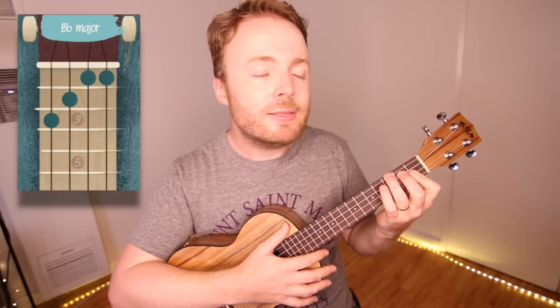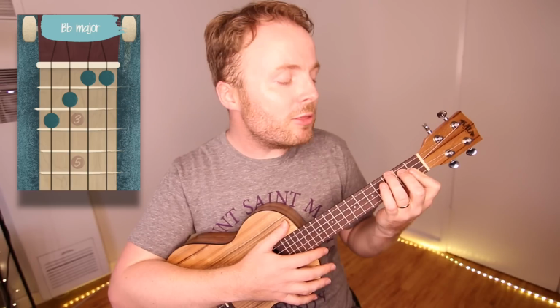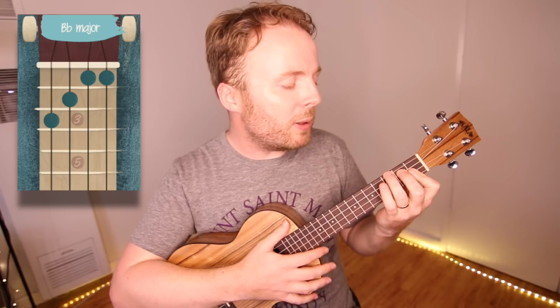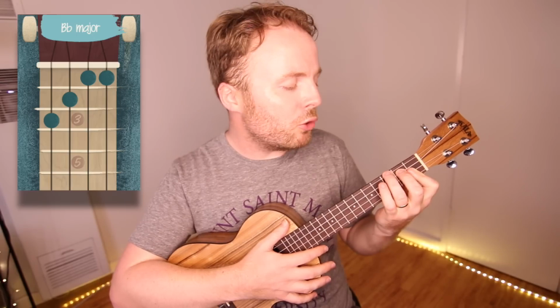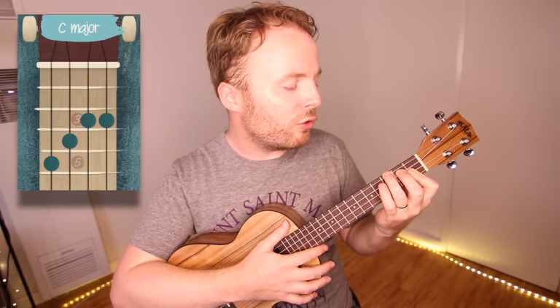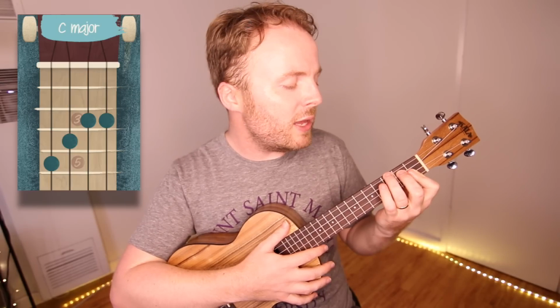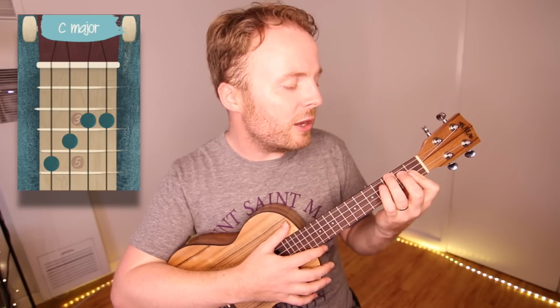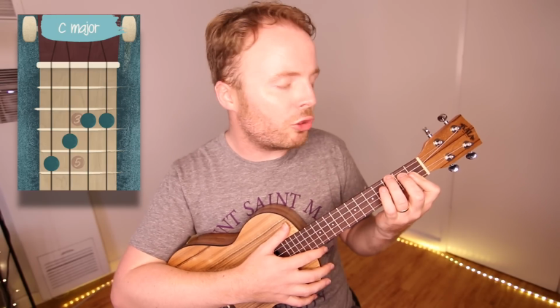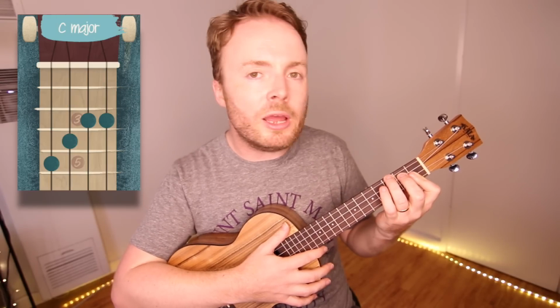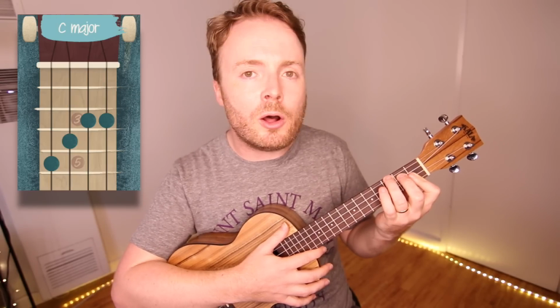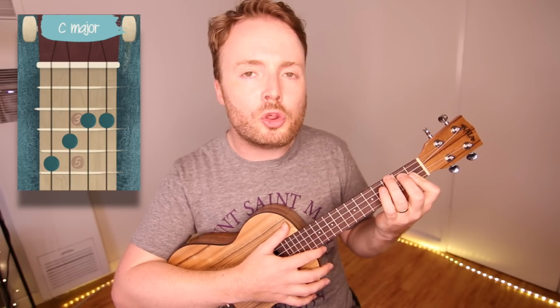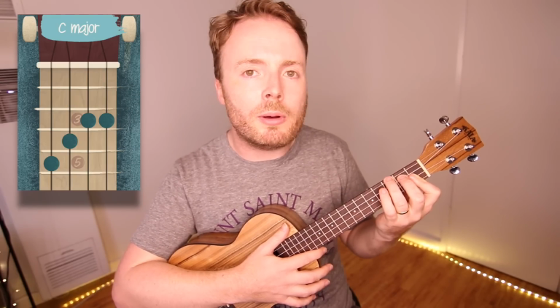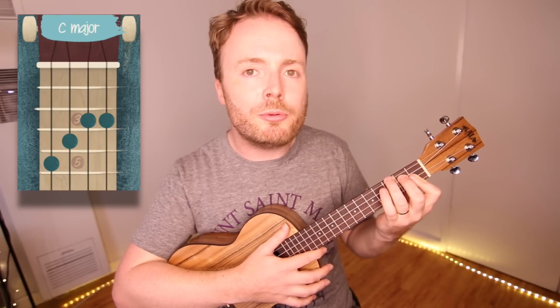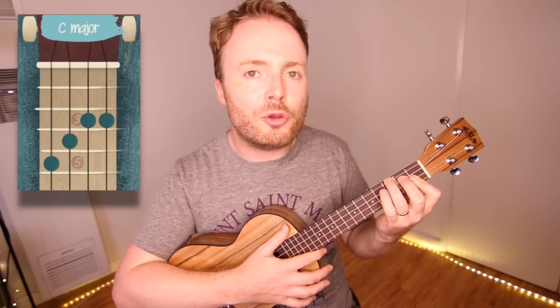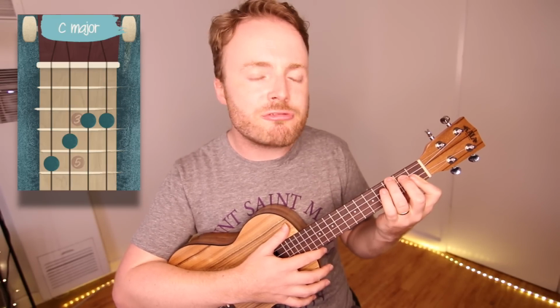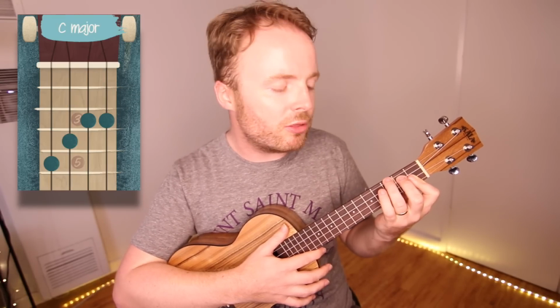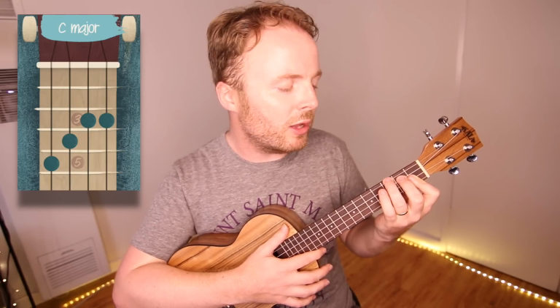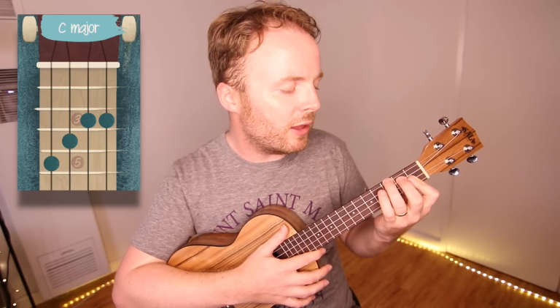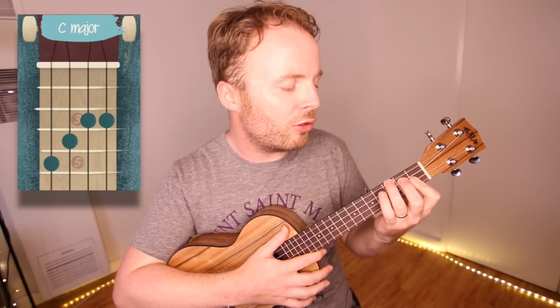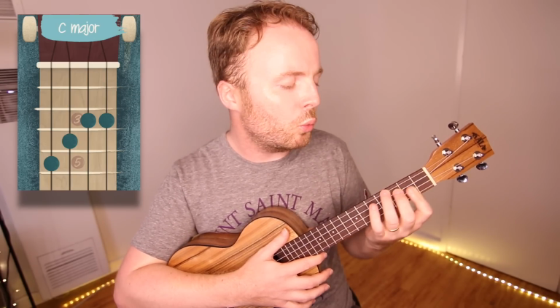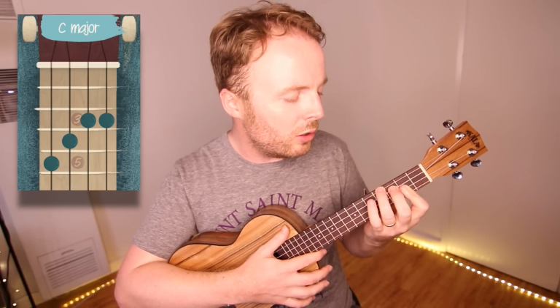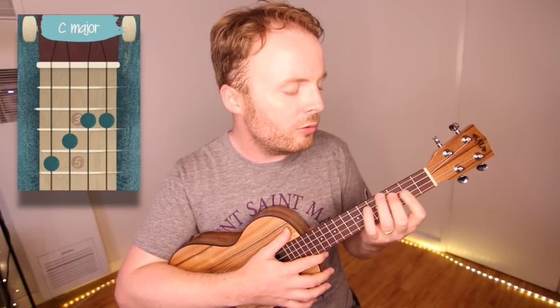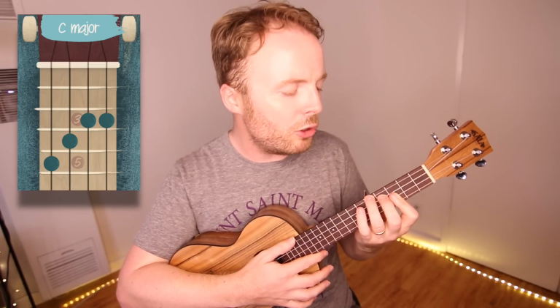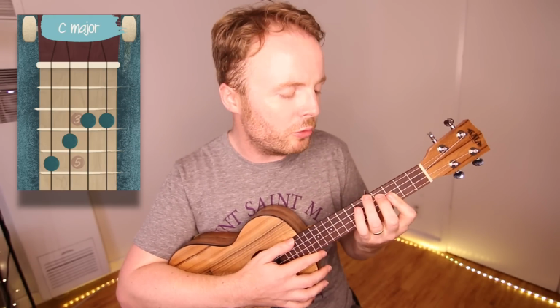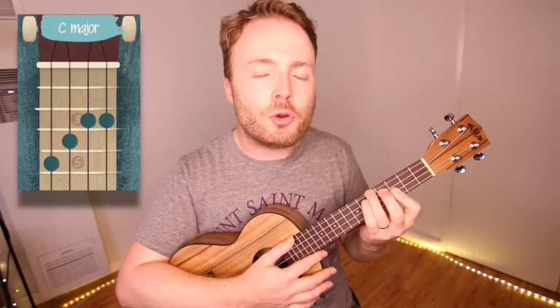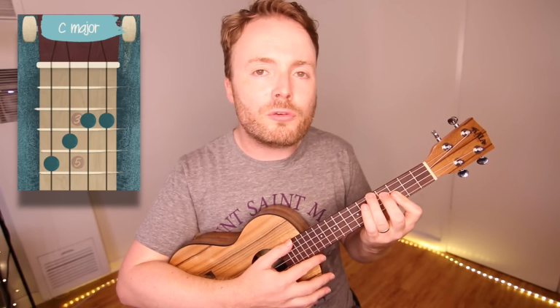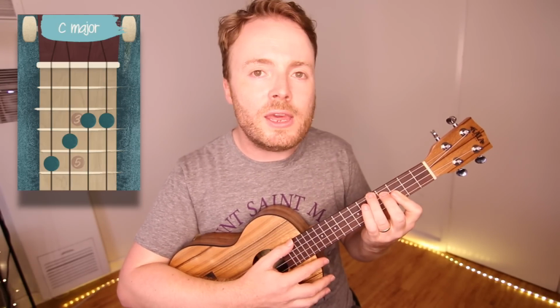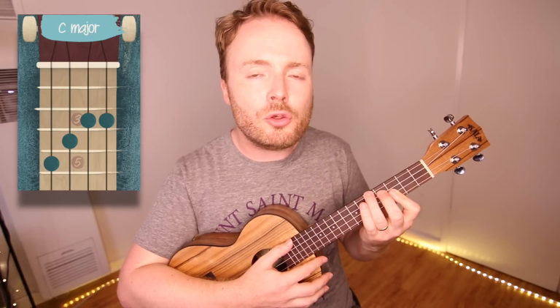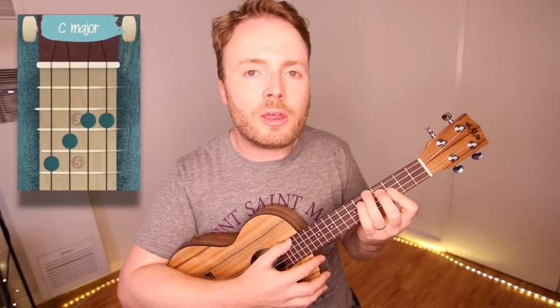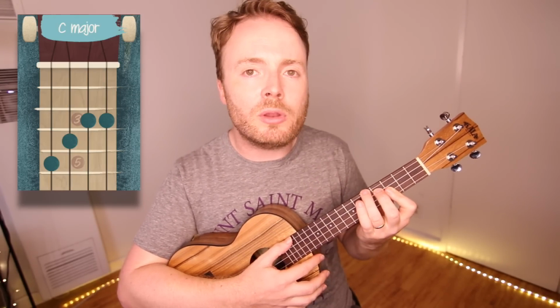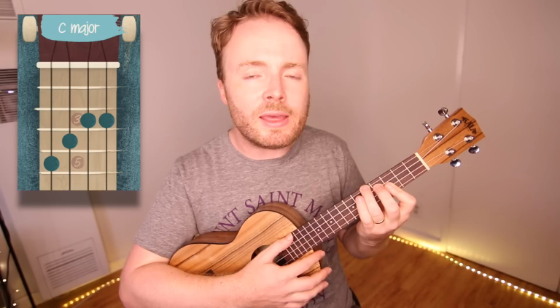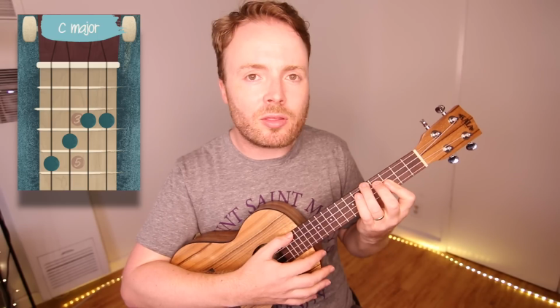Then to play the chord of C, I just slide that whole shape up two frets, like this. And the chord of C should sound like this.